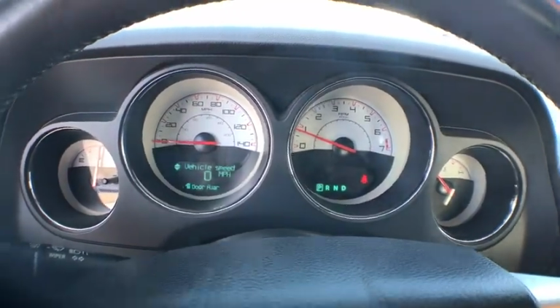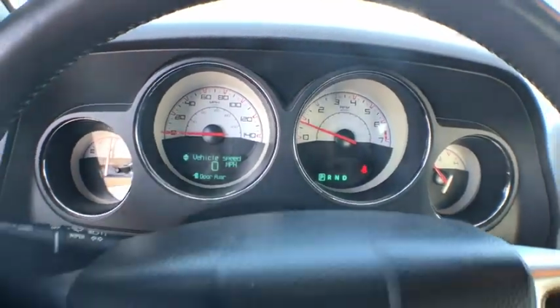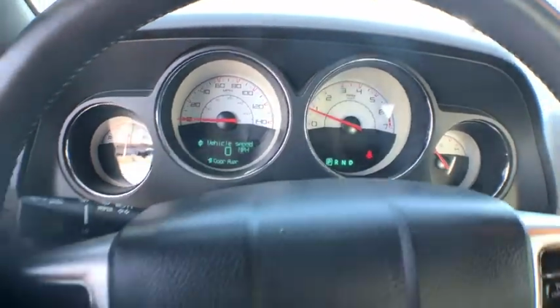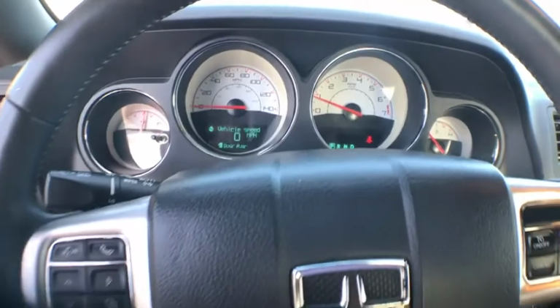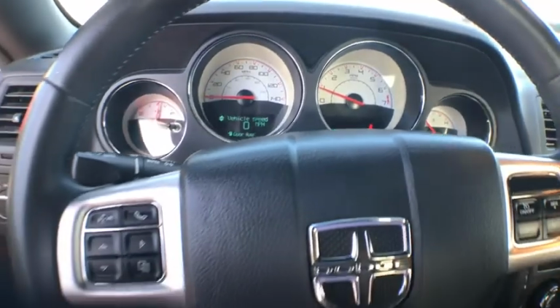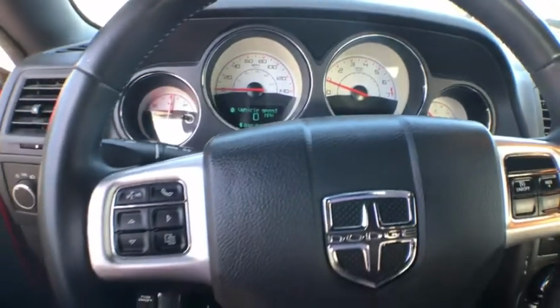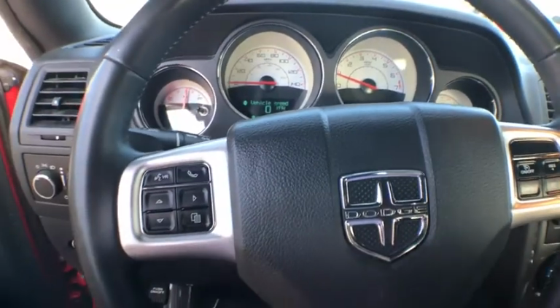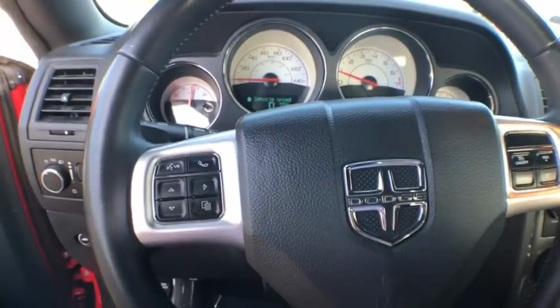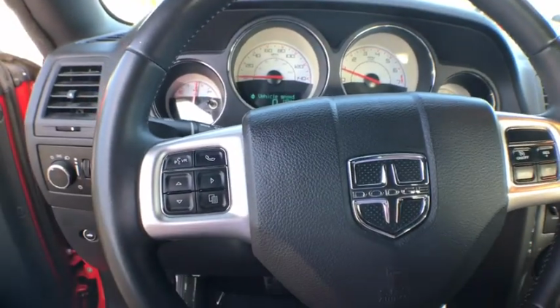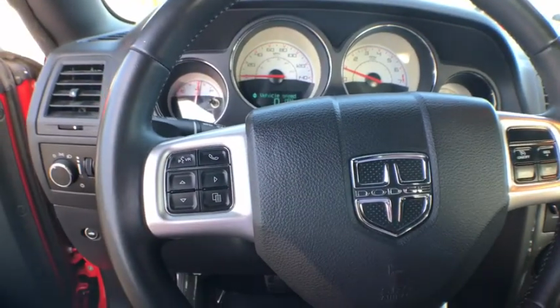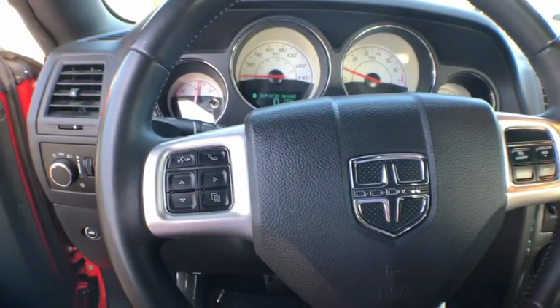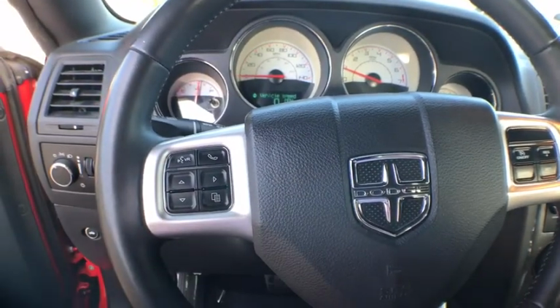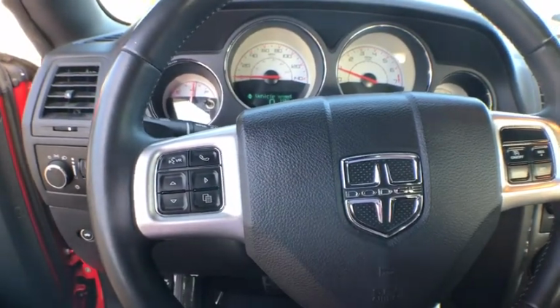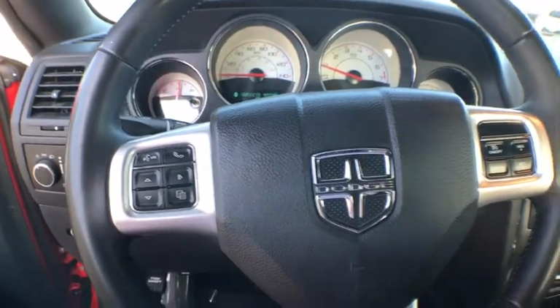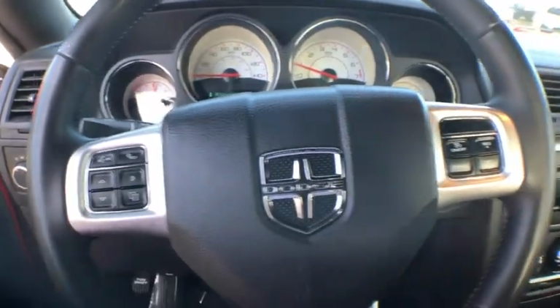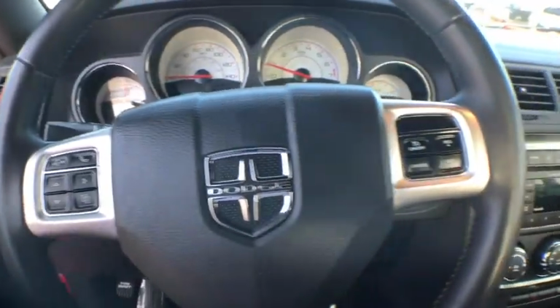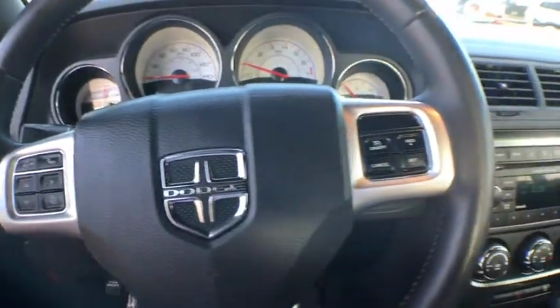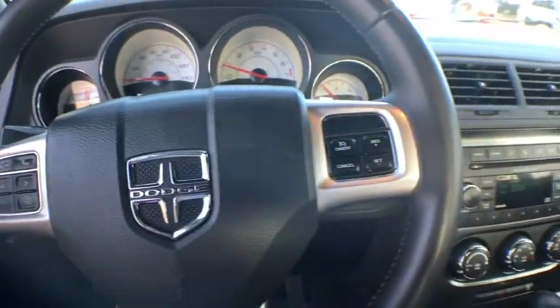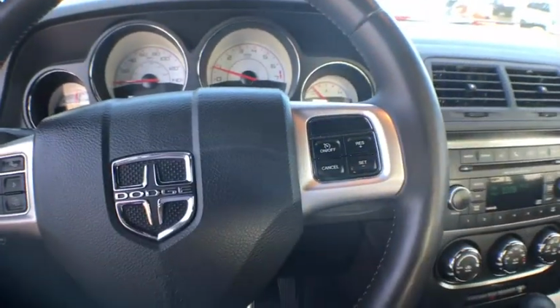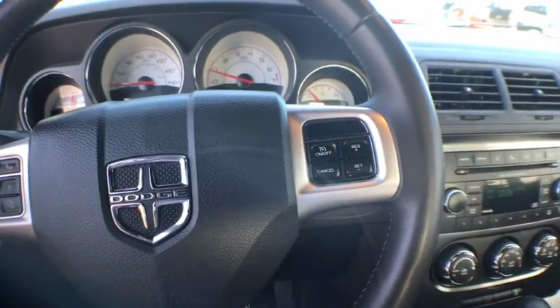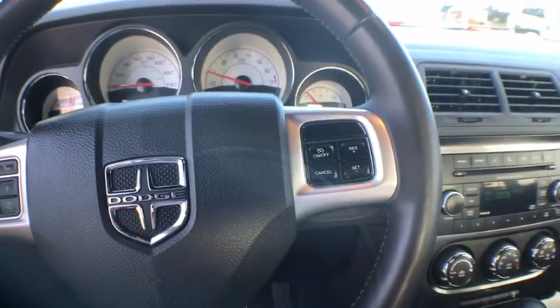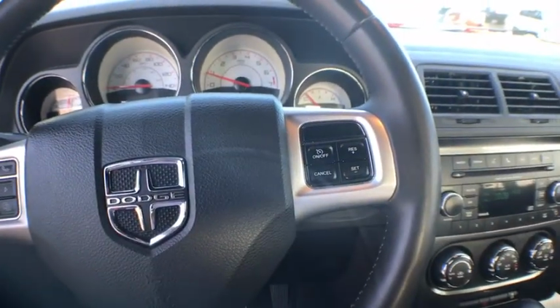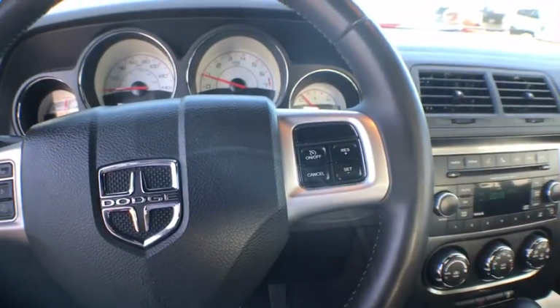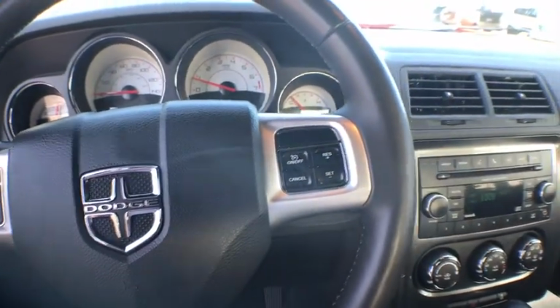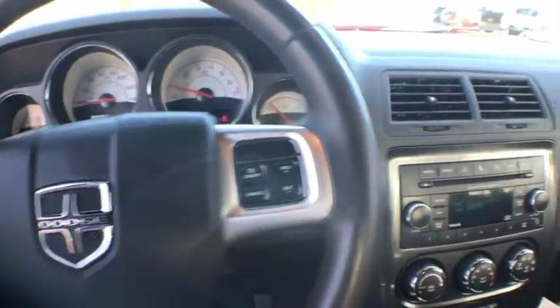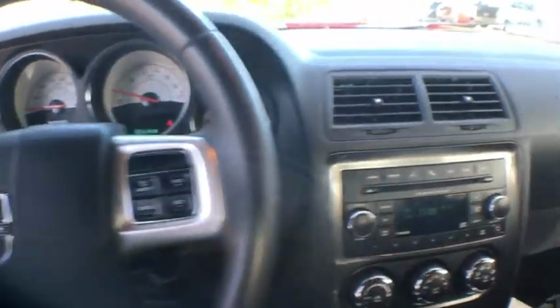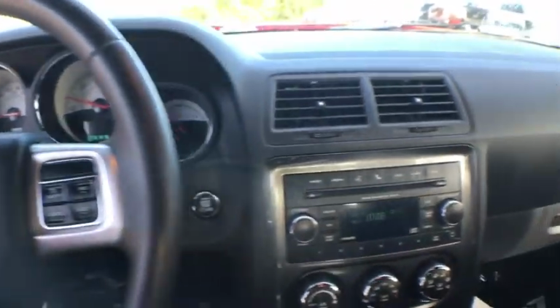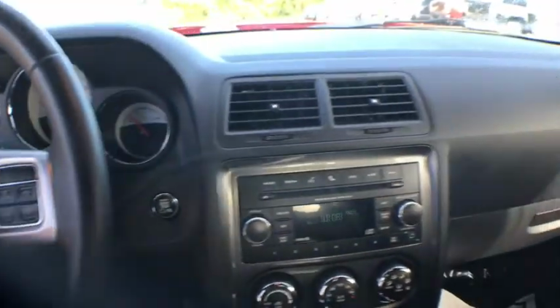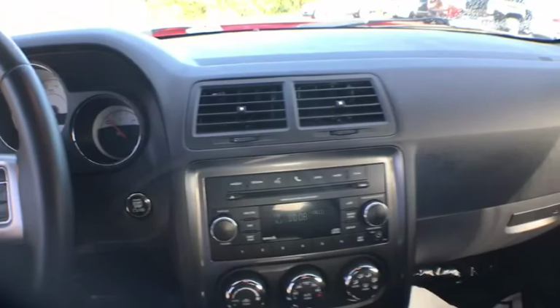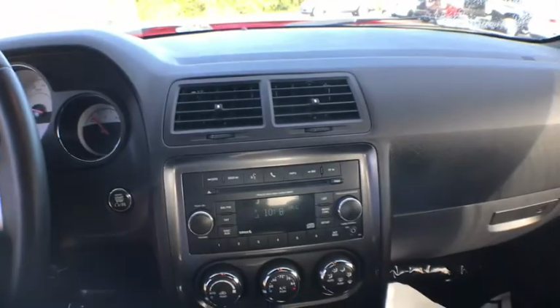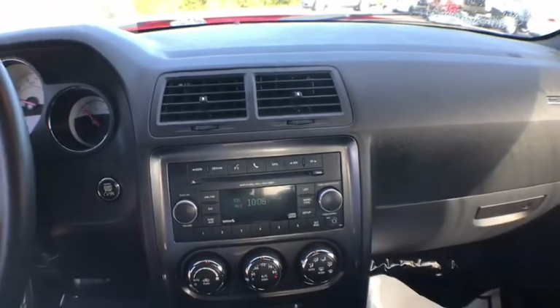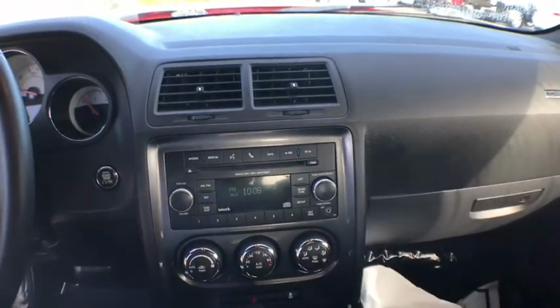Steering wheel audio control, leather-wrapped steering wheel, dual airbags, power steering, adjustable steering wheel.